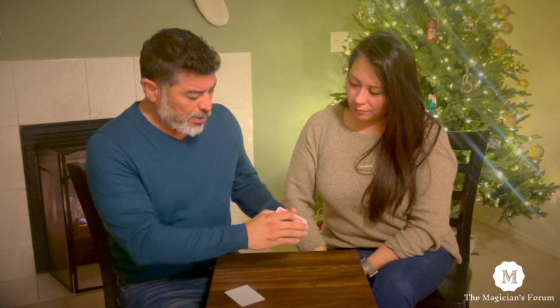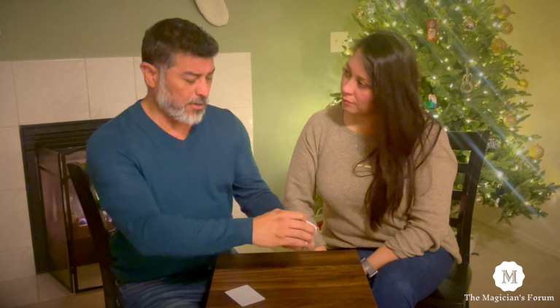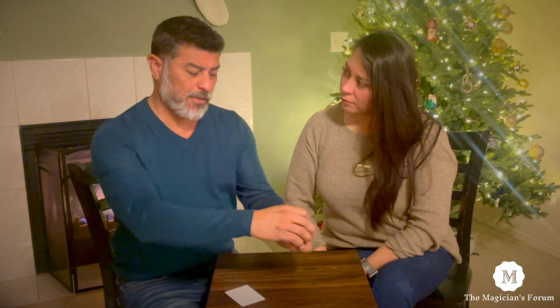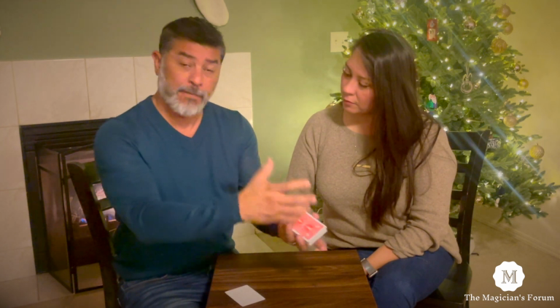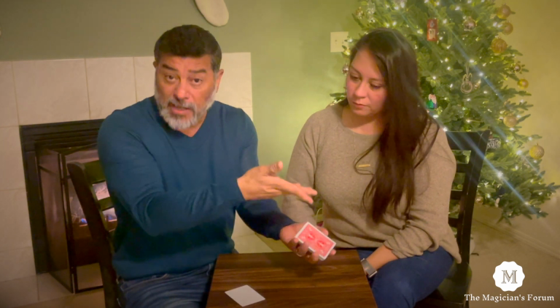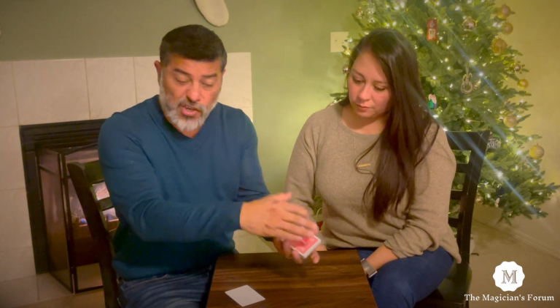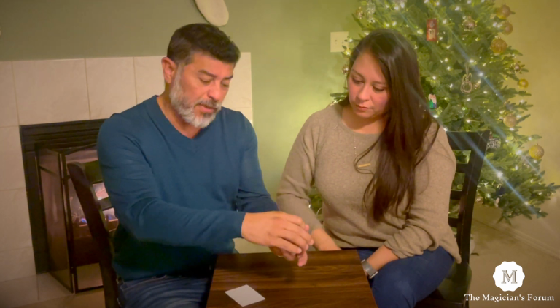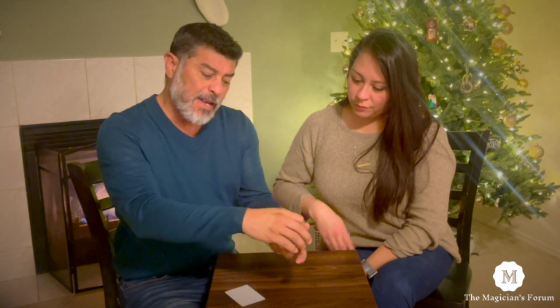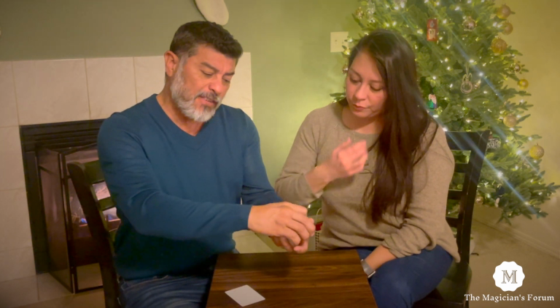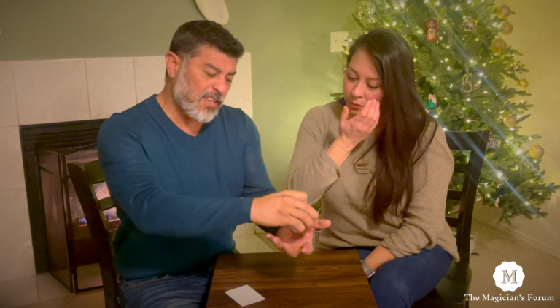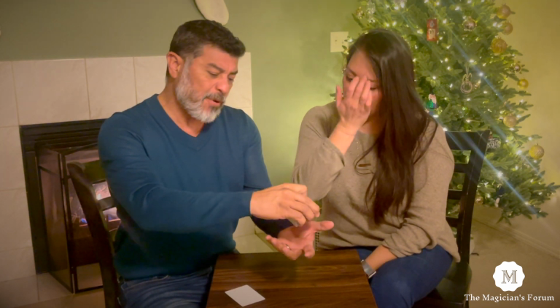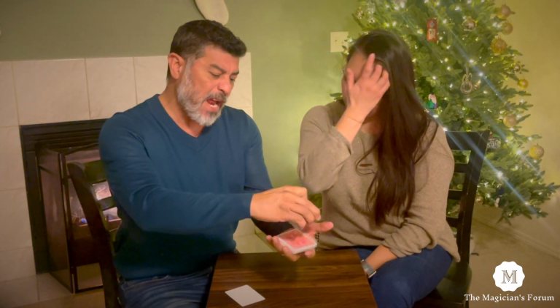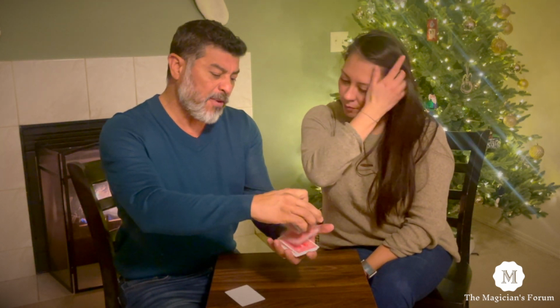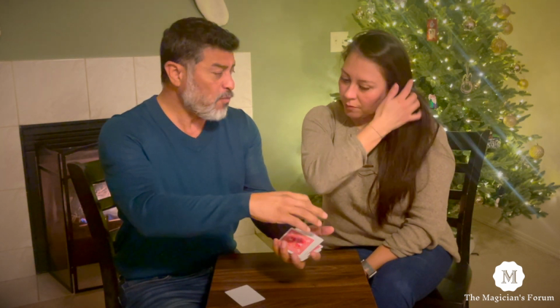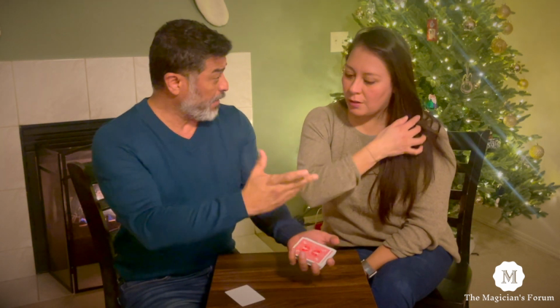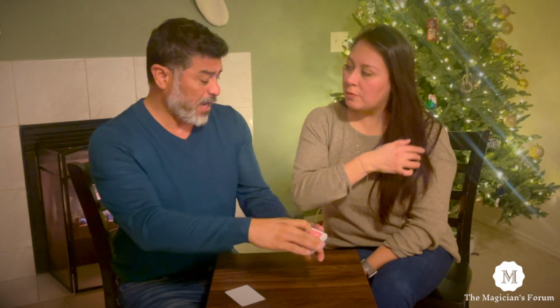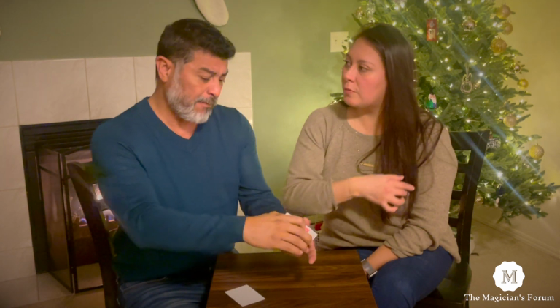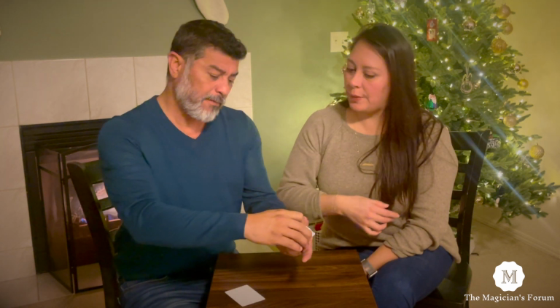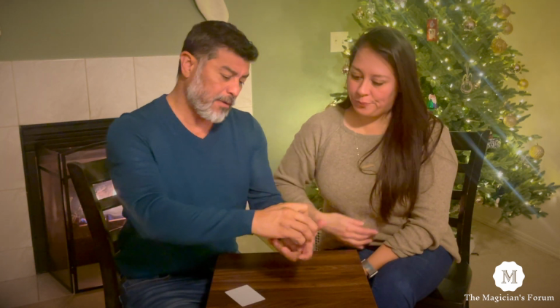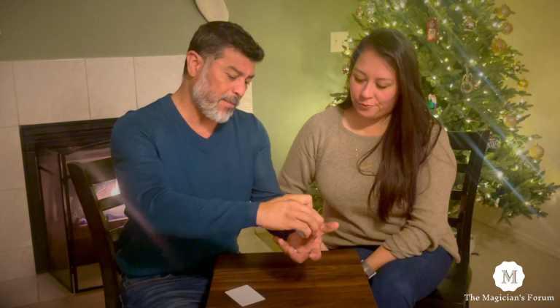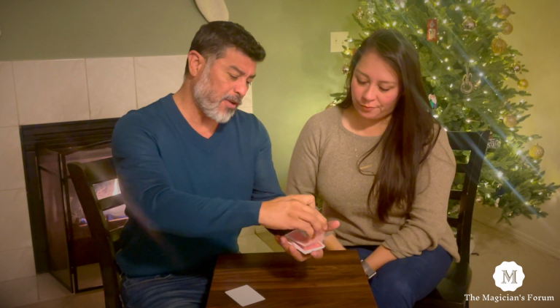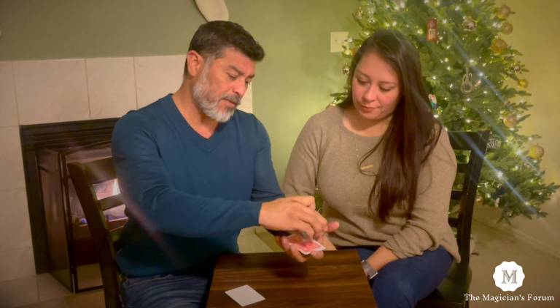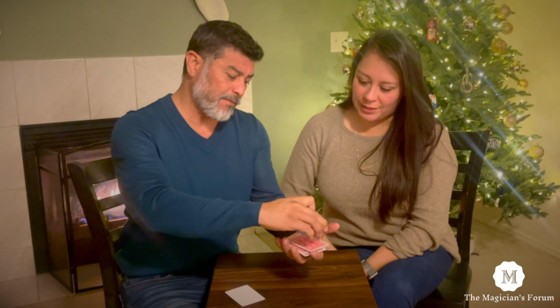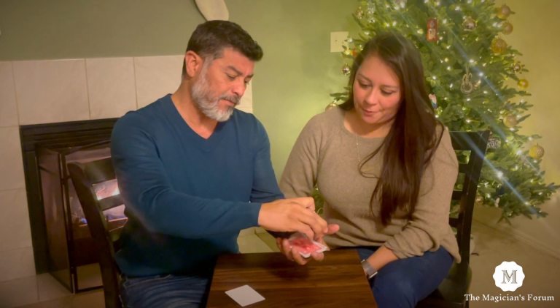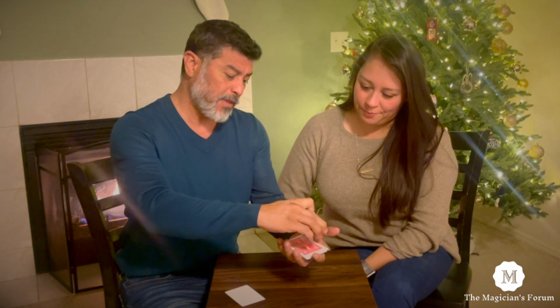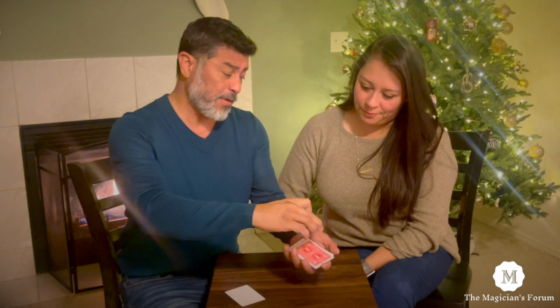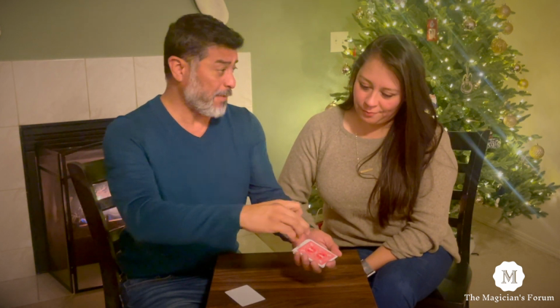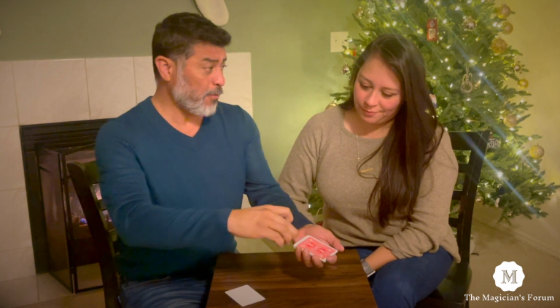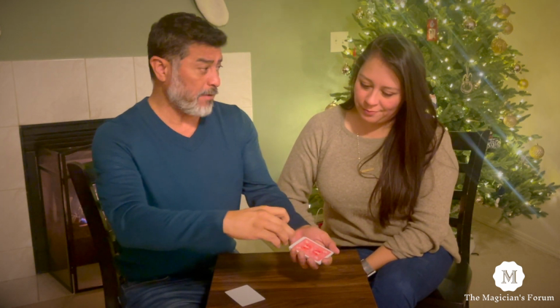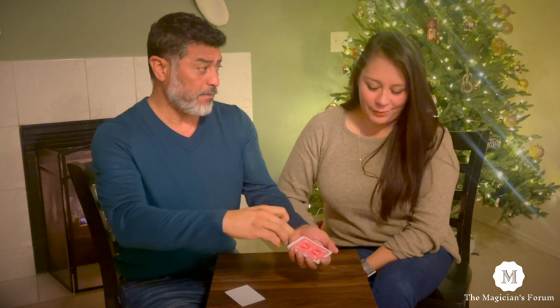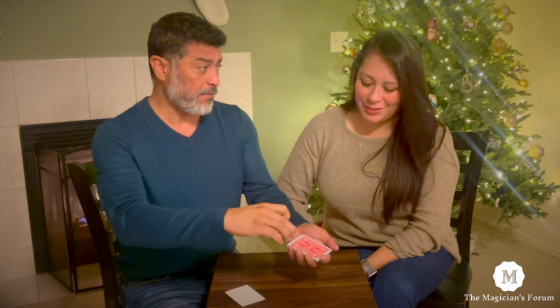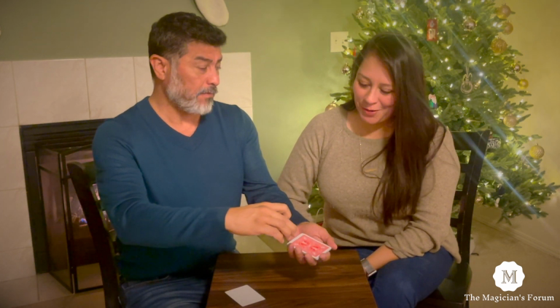What I want you to do is, again, shuffled — say stop whenever you want. No stopping the cards. Stop. You want to stop there or more? No, stop there.